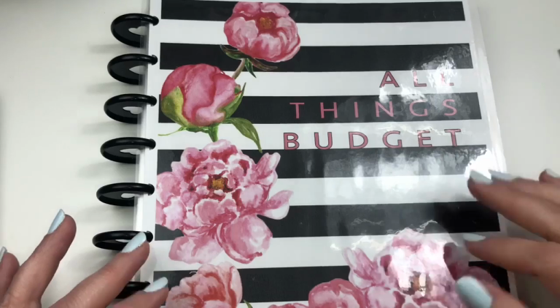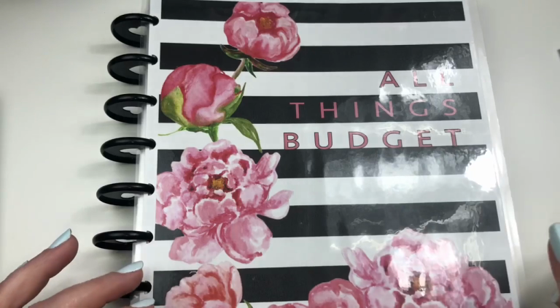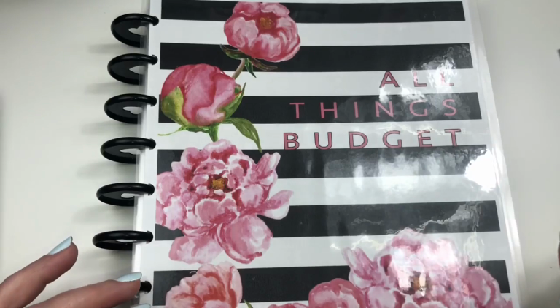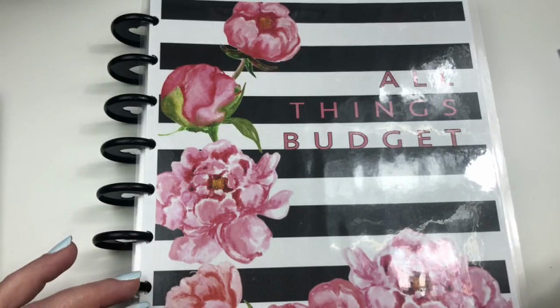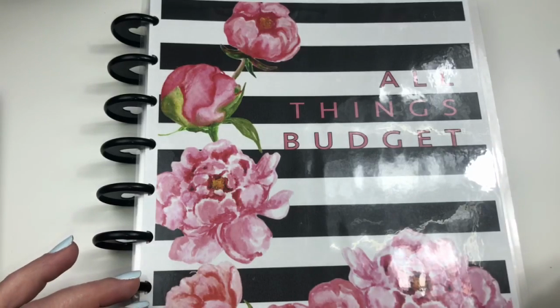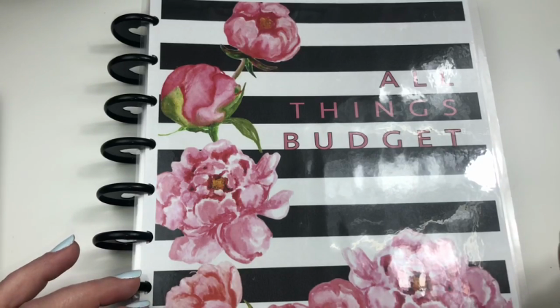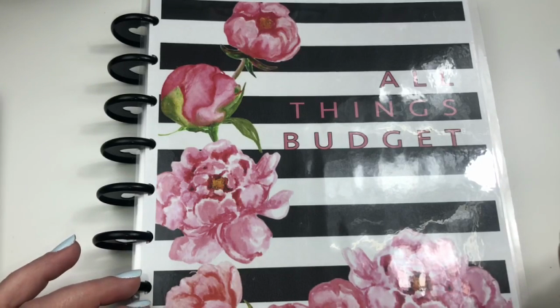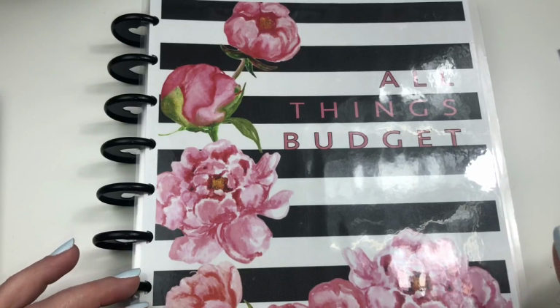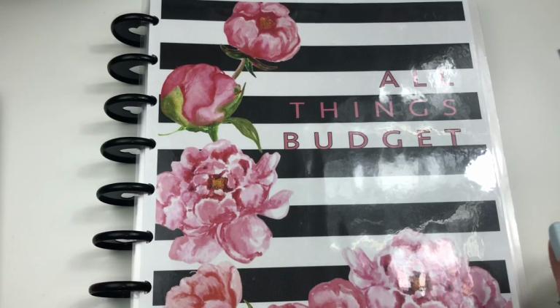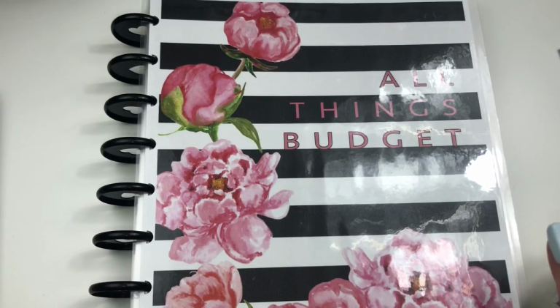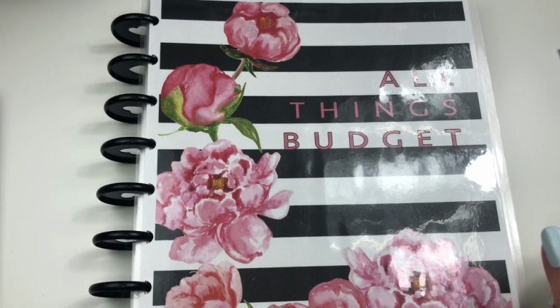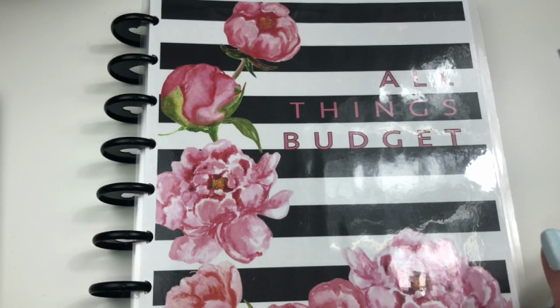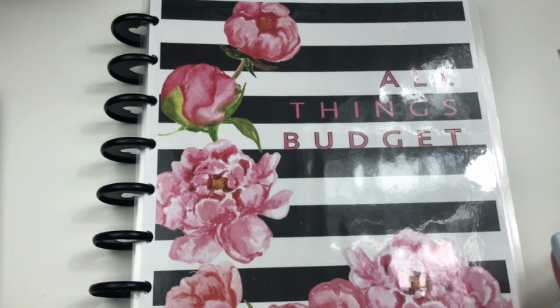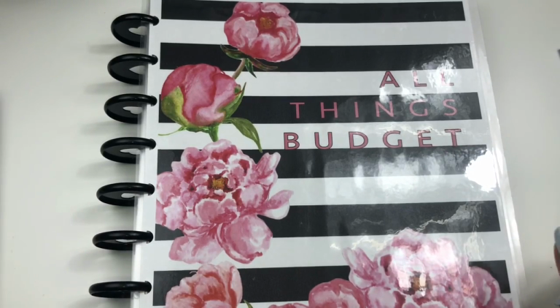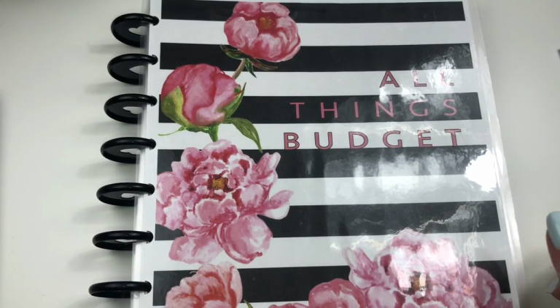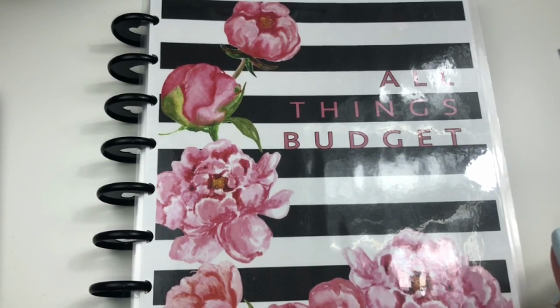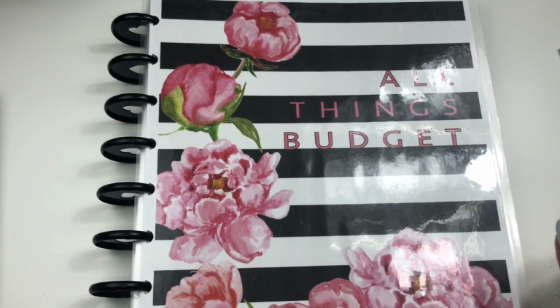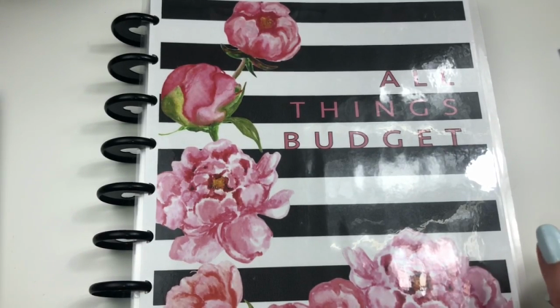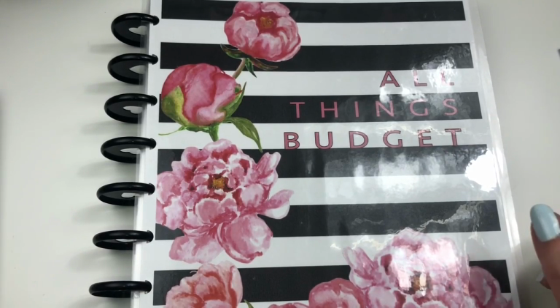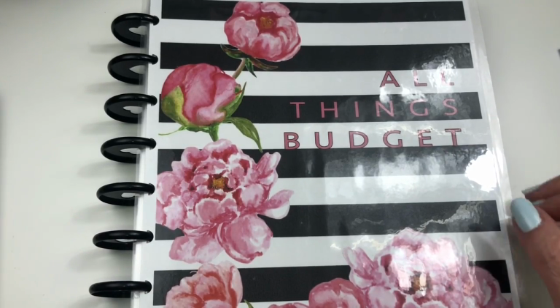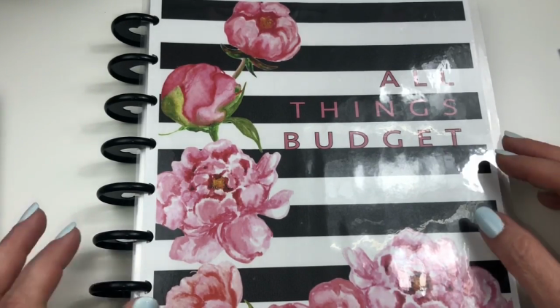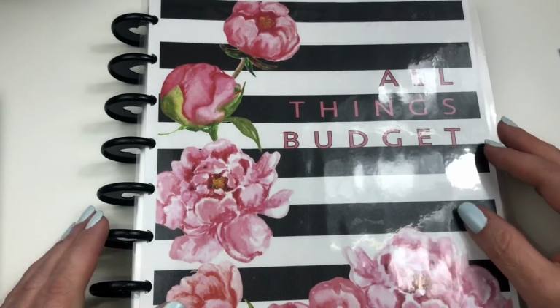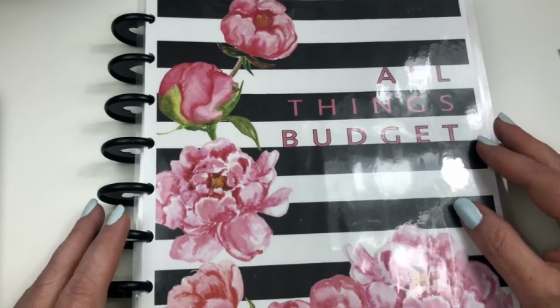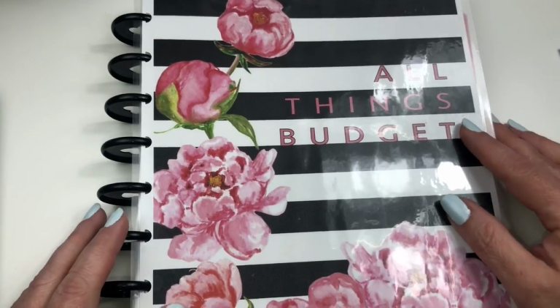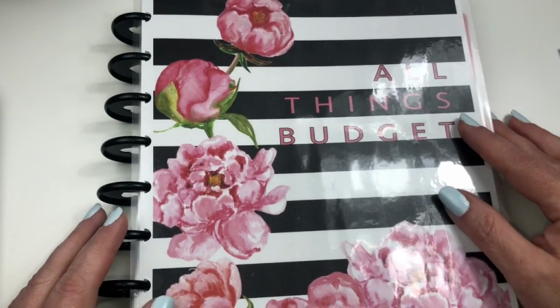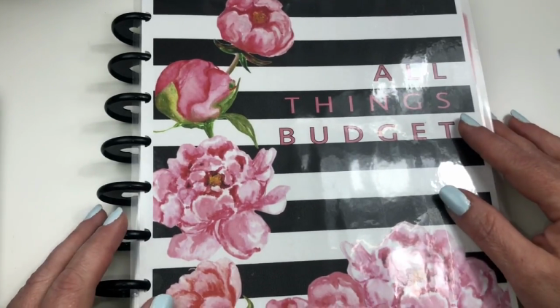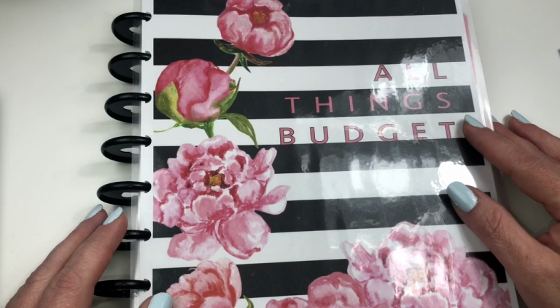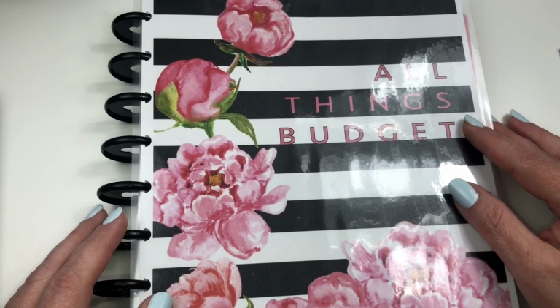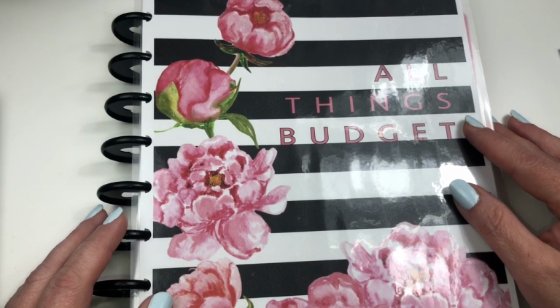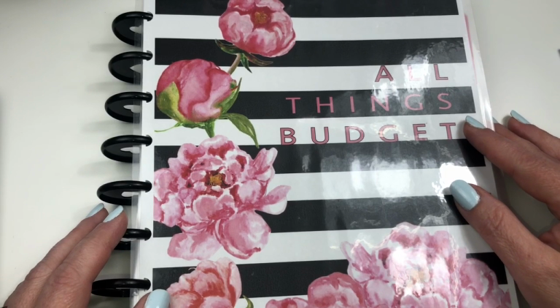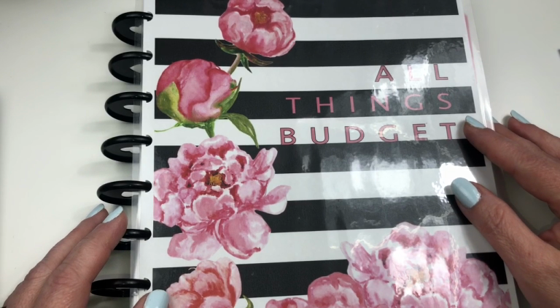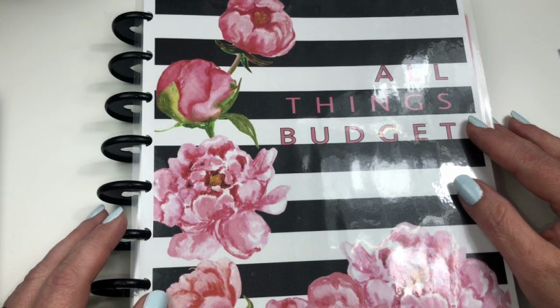Hey guys, it's Erin. Welcome back to my channel. In today's video, I am going to show you how I begin my sinking funds.